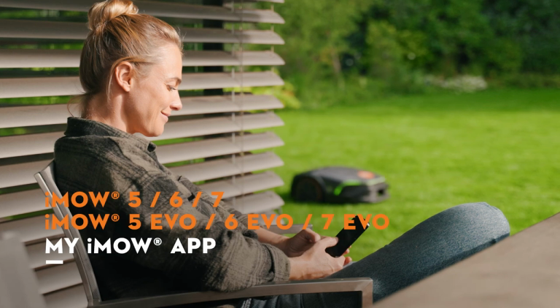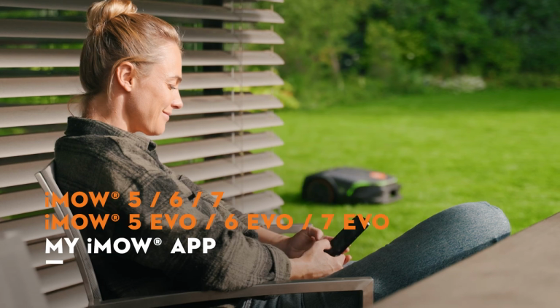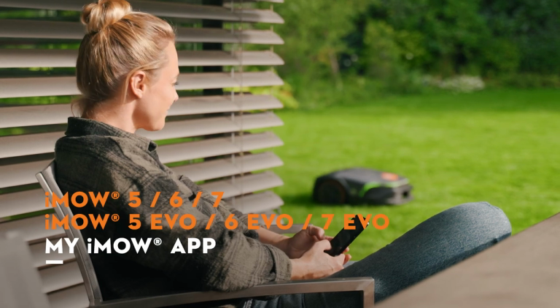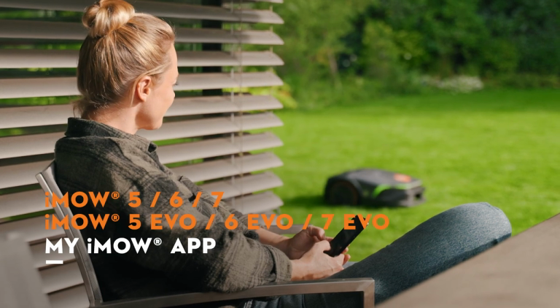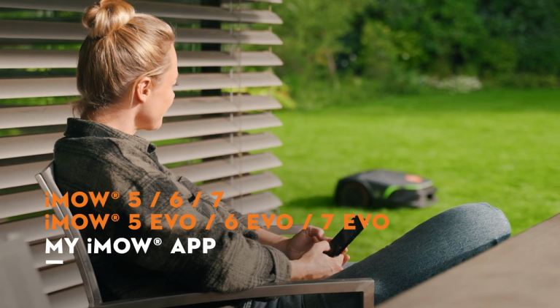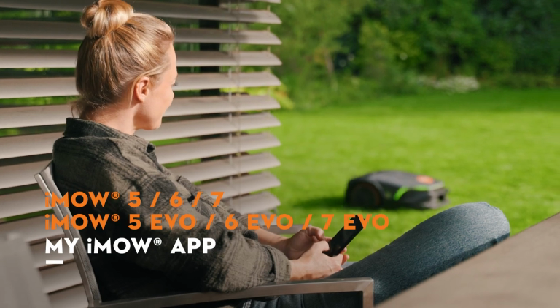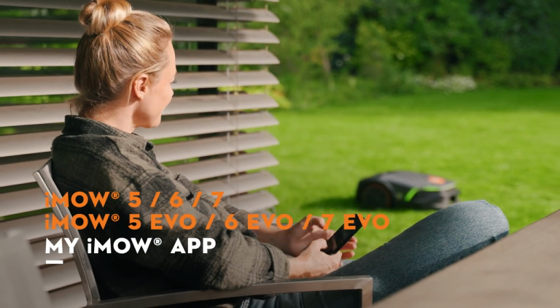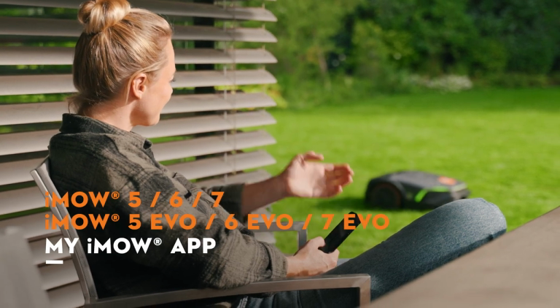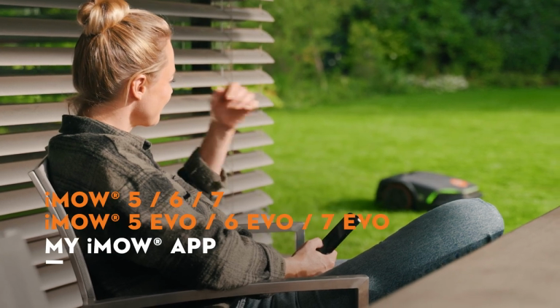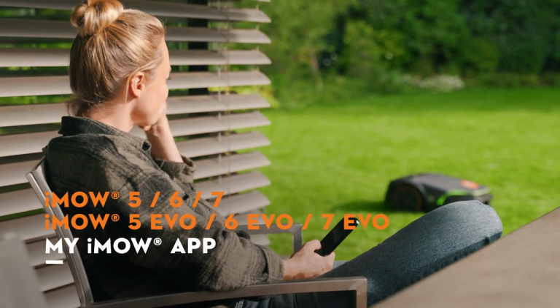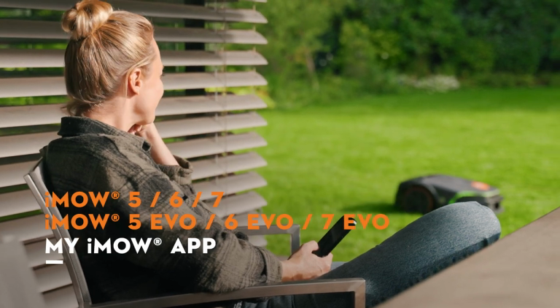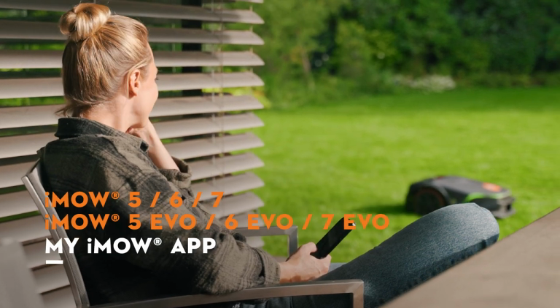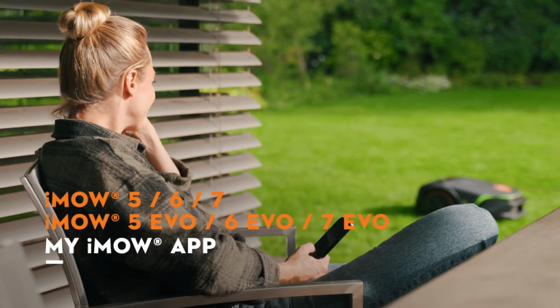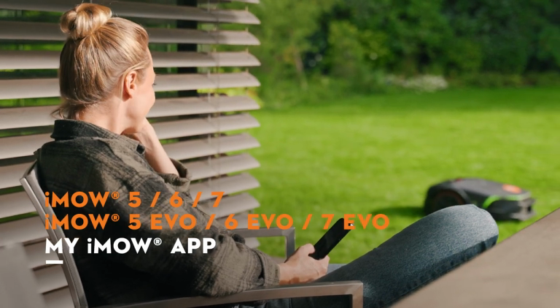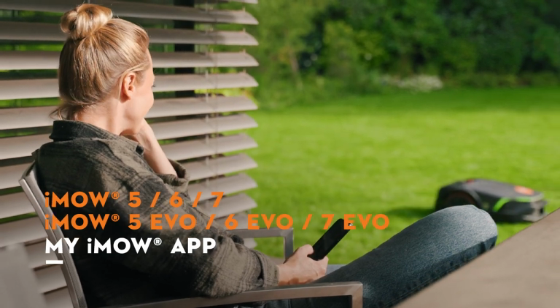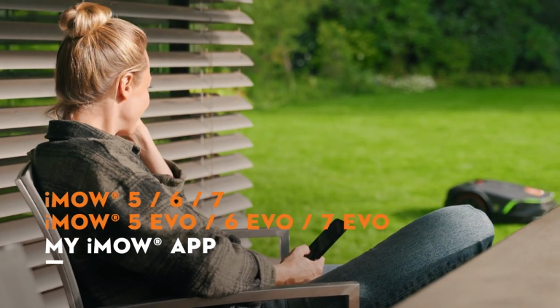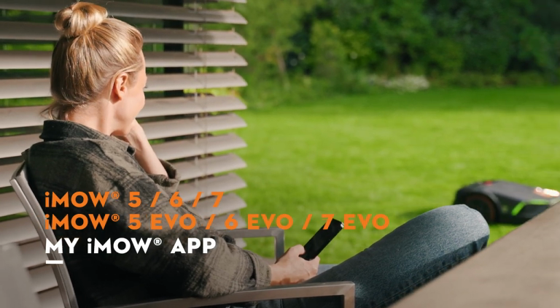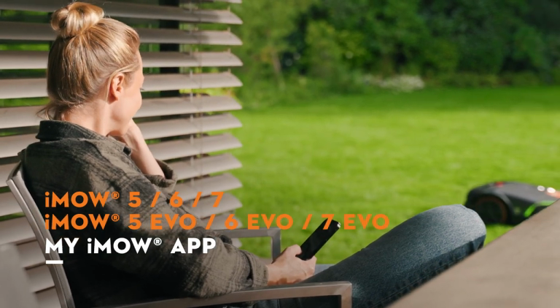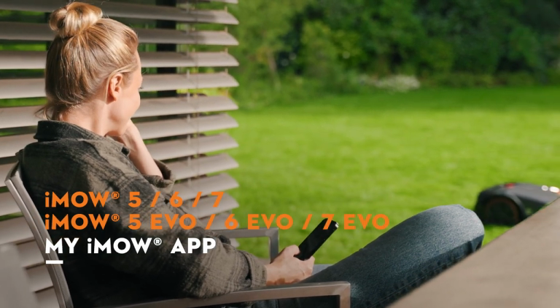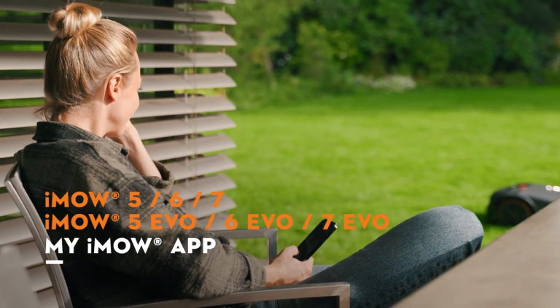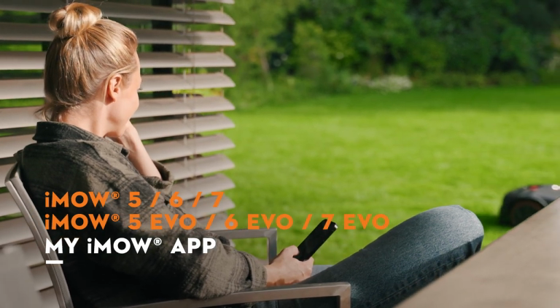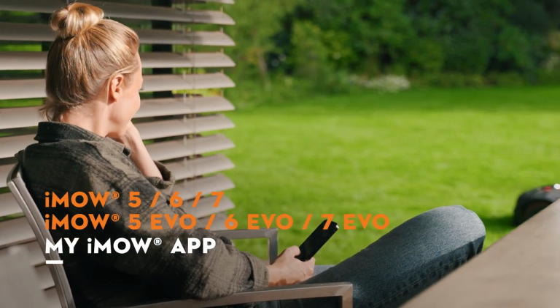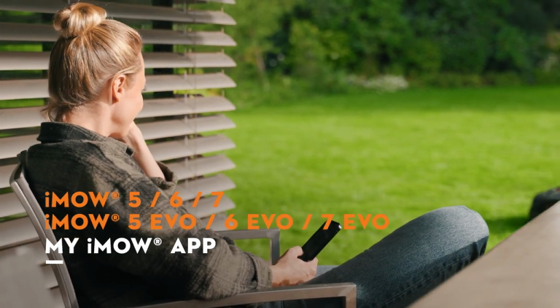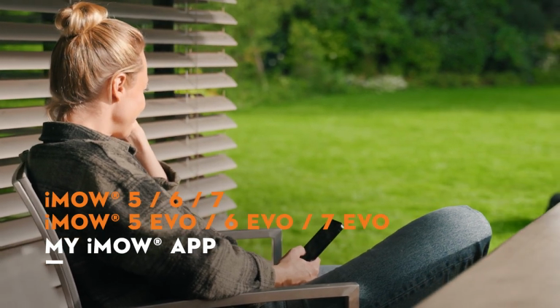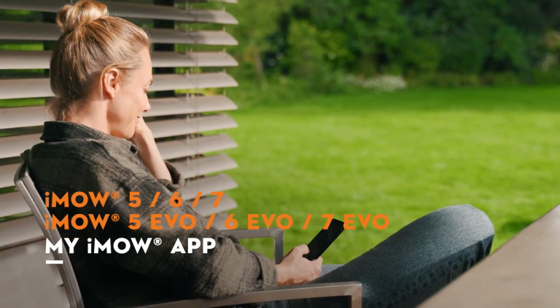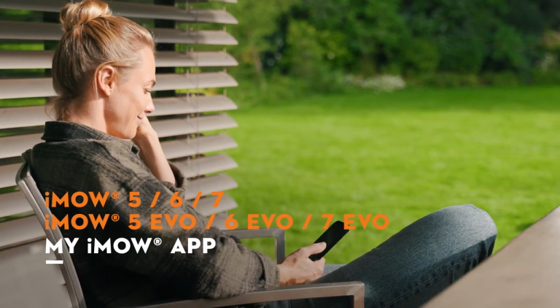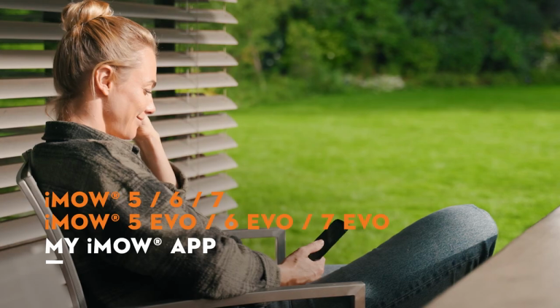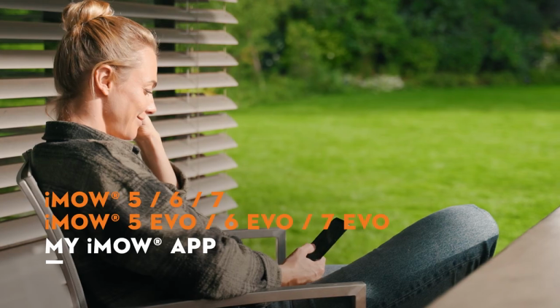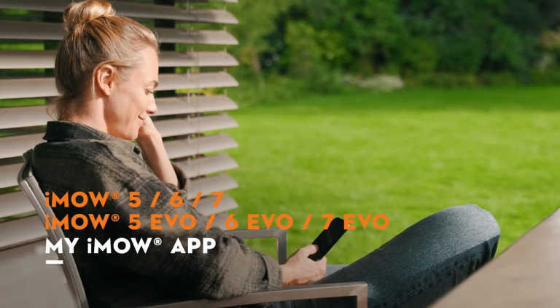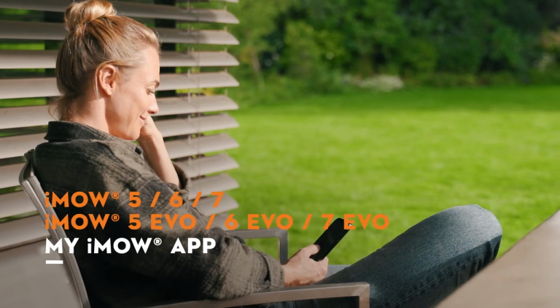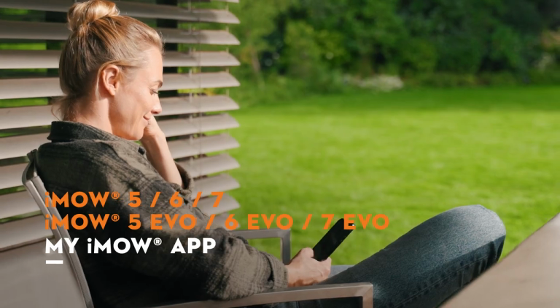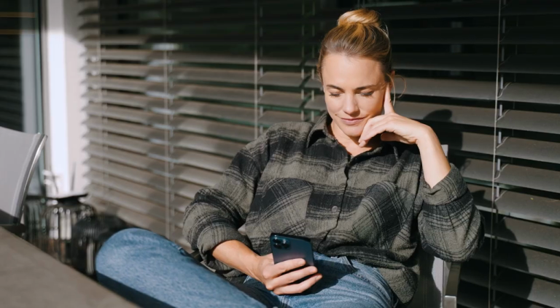With the My IMO app, you have full control over your IMO robotic lawnmower, anytime, anywhere.